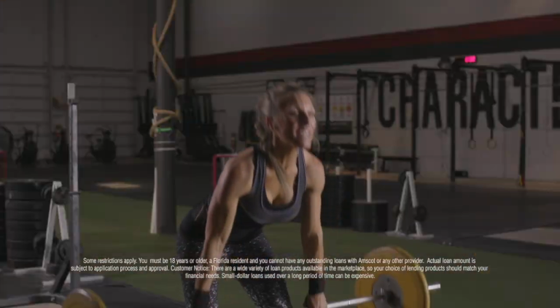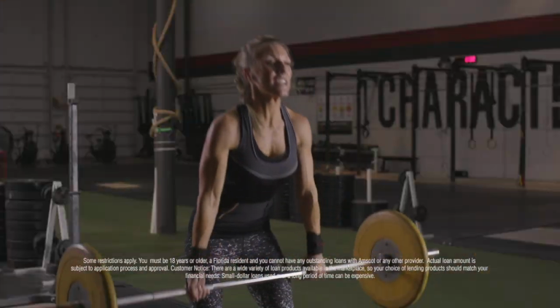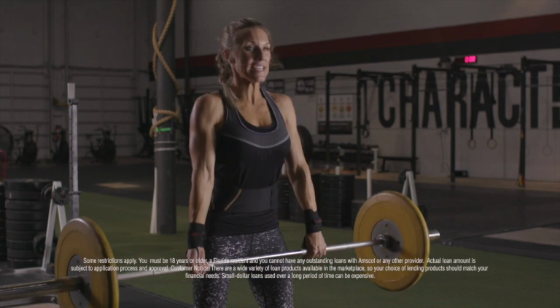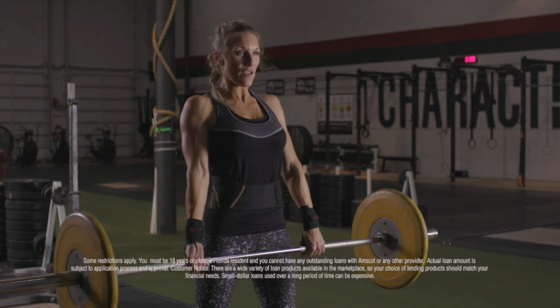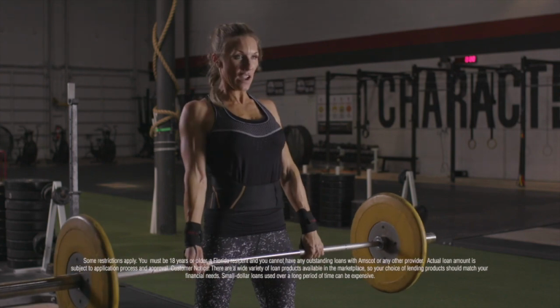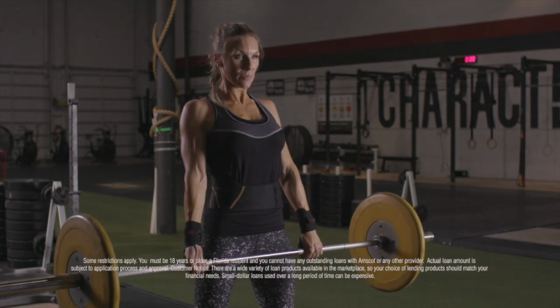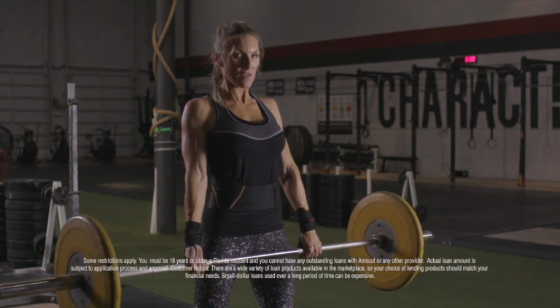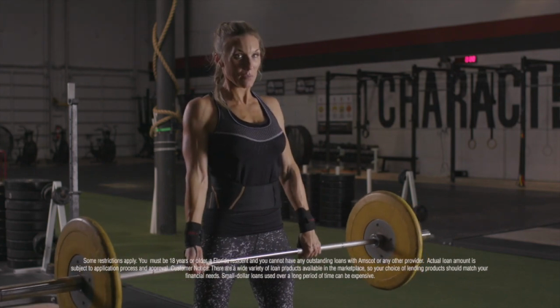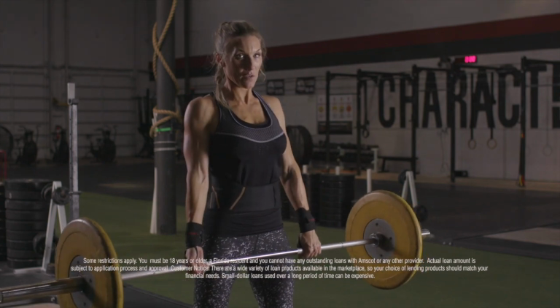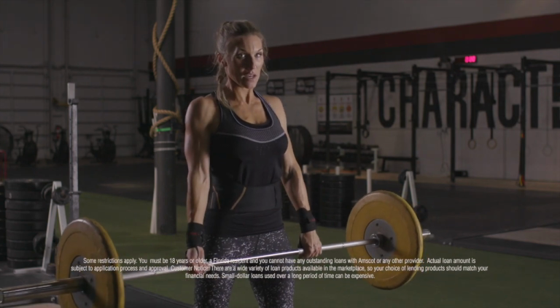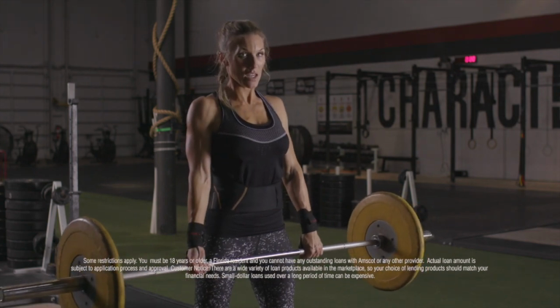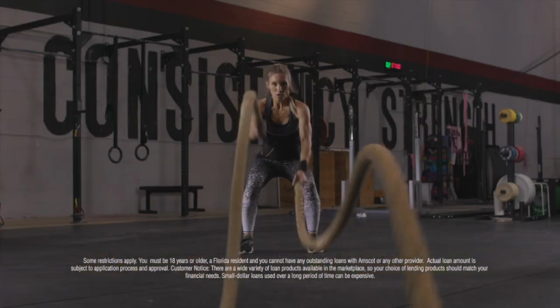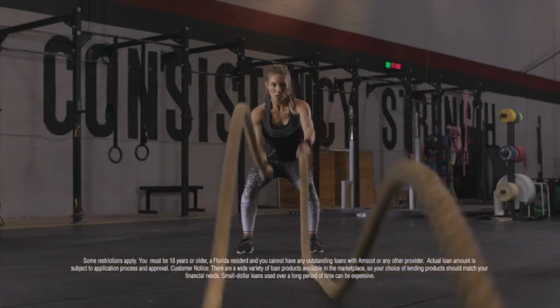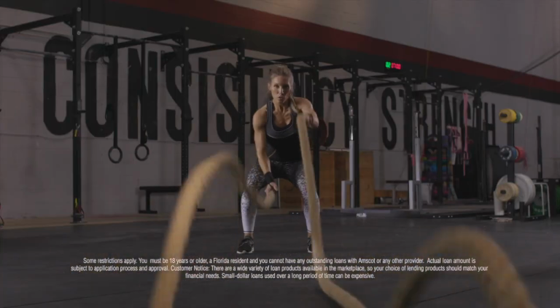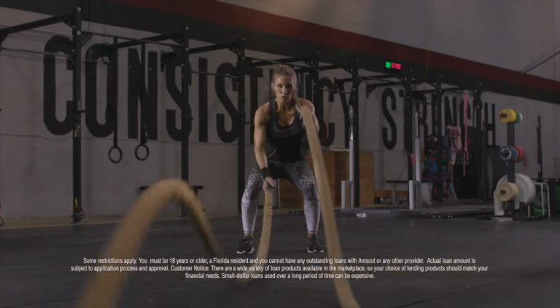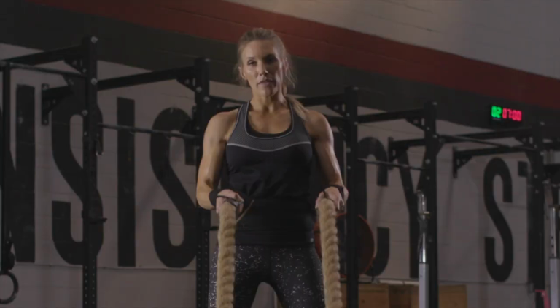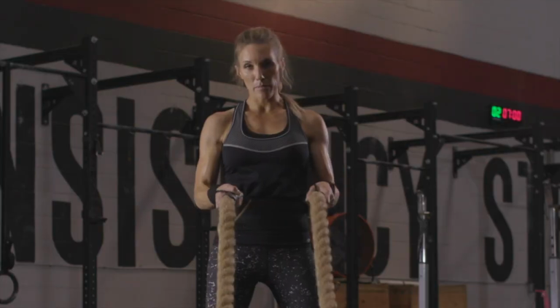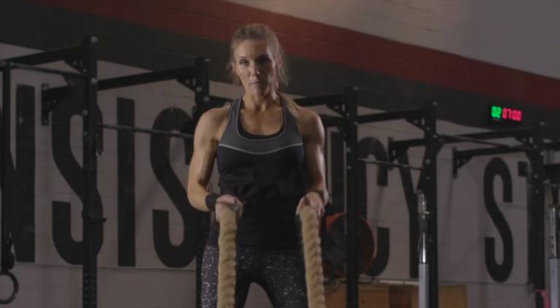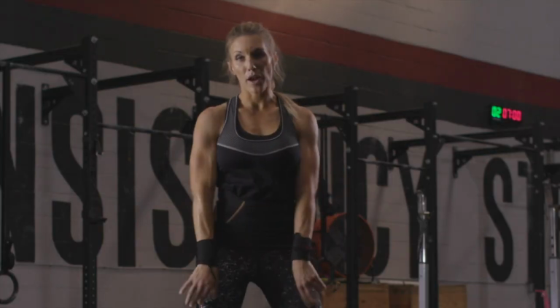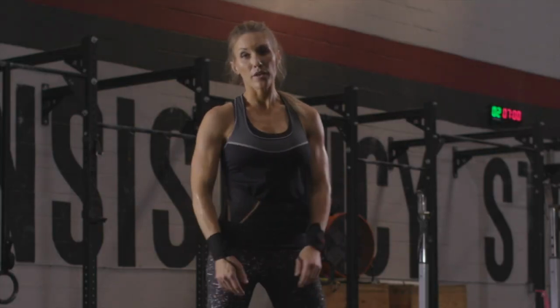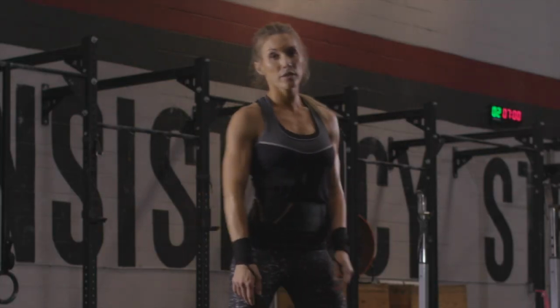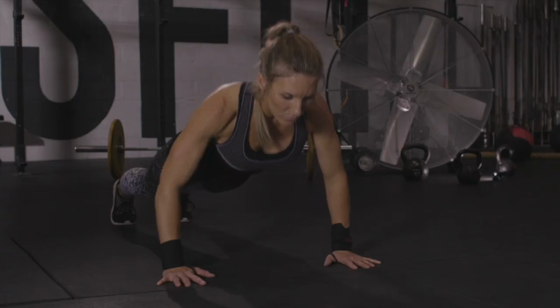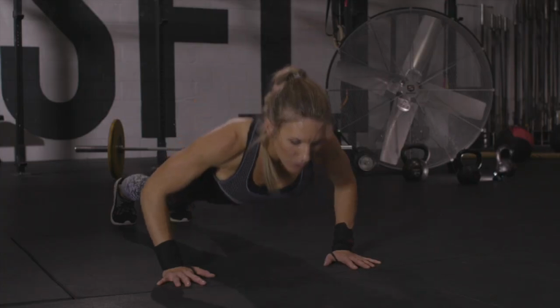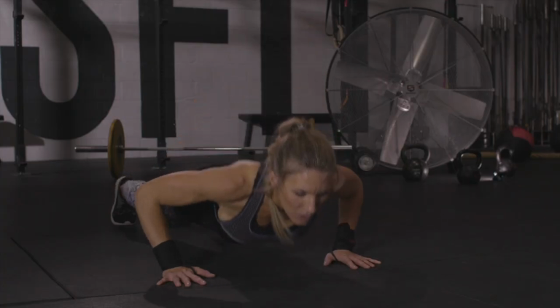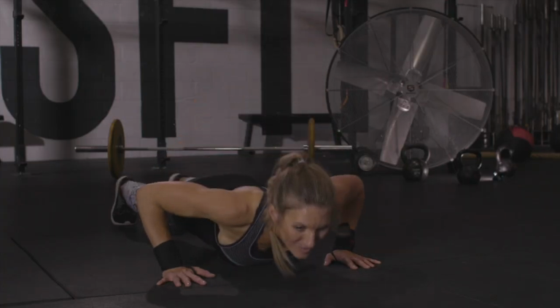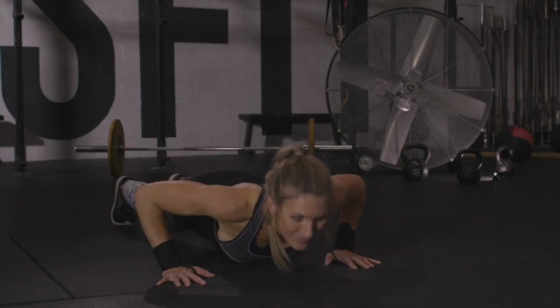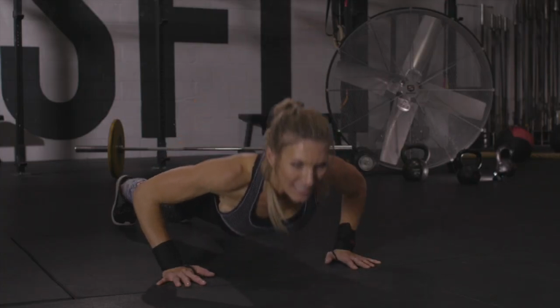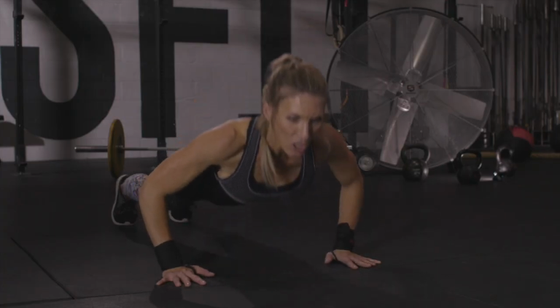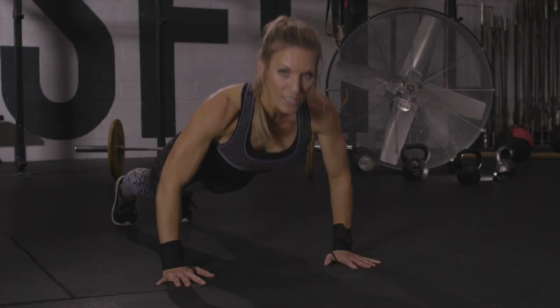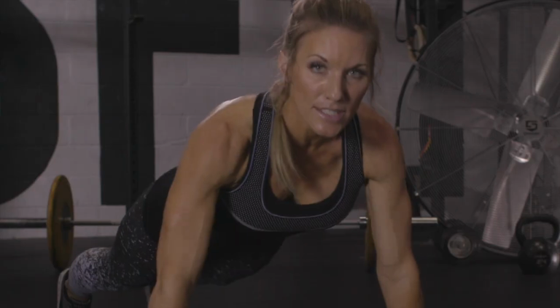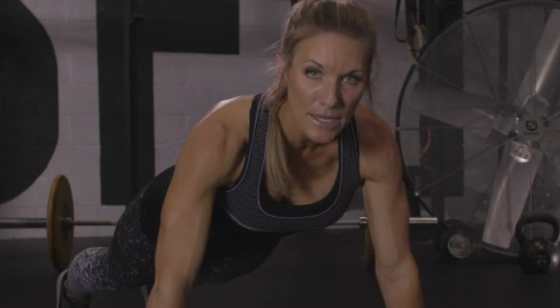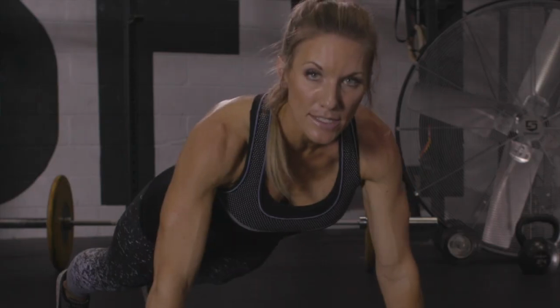I'd never ask my family for money. Some people call that being proud. I call it independent.